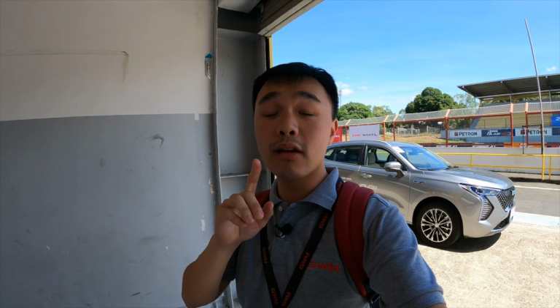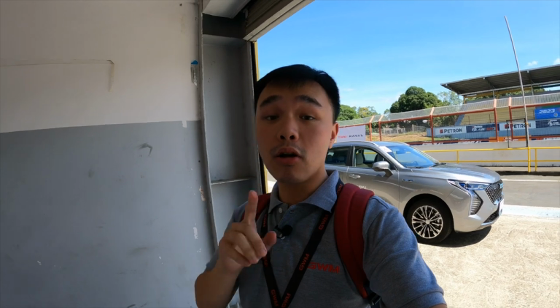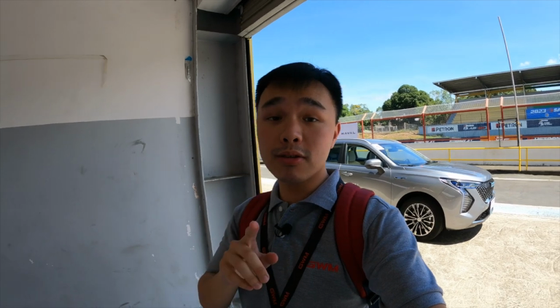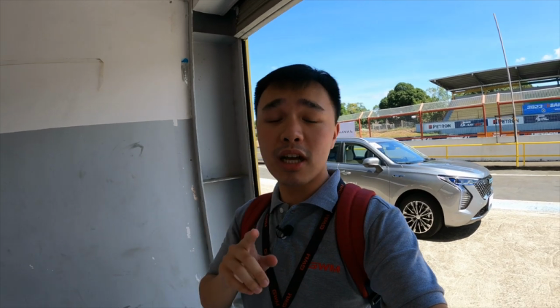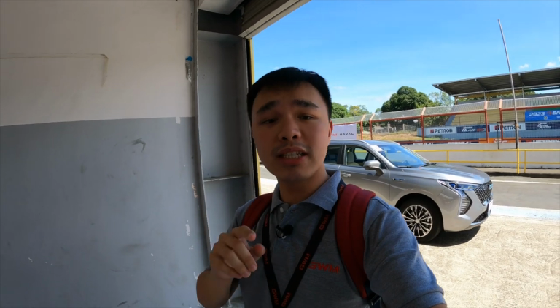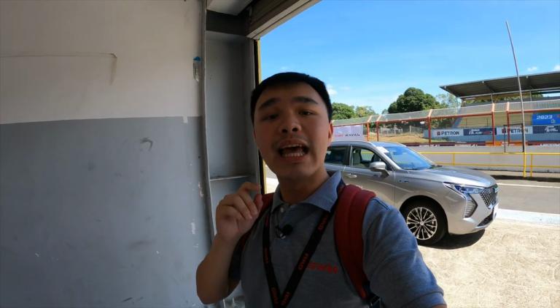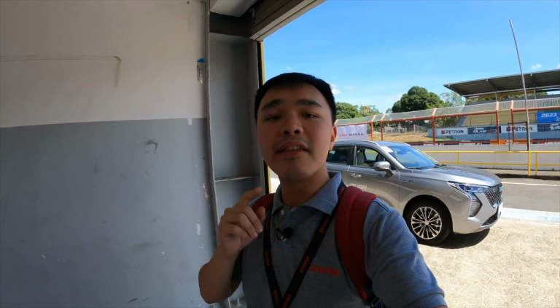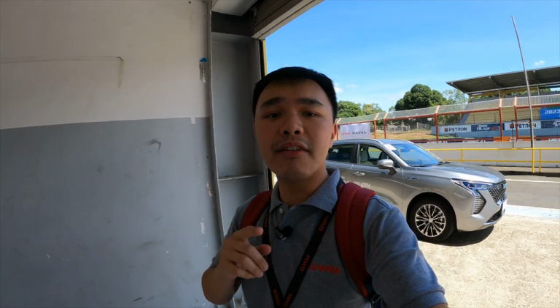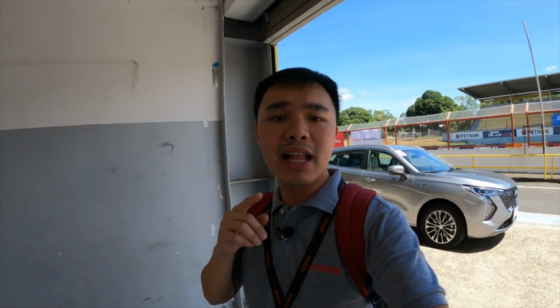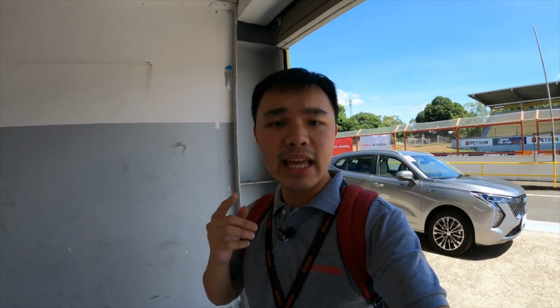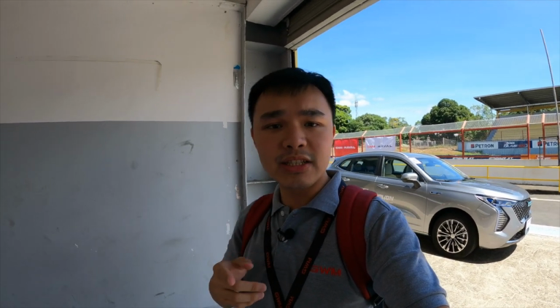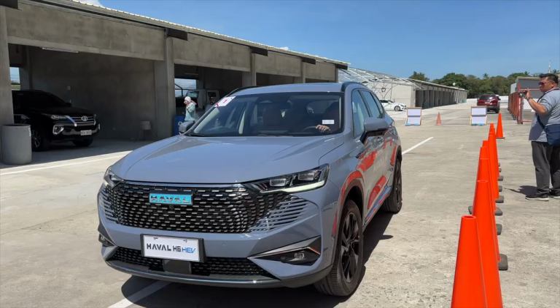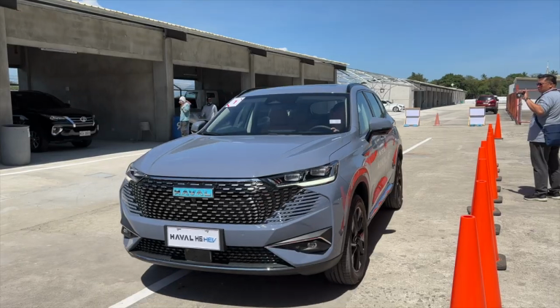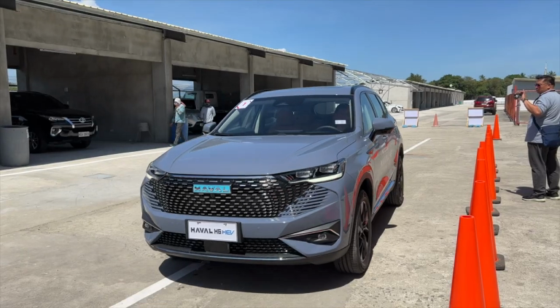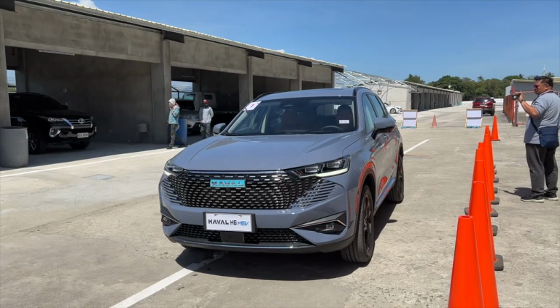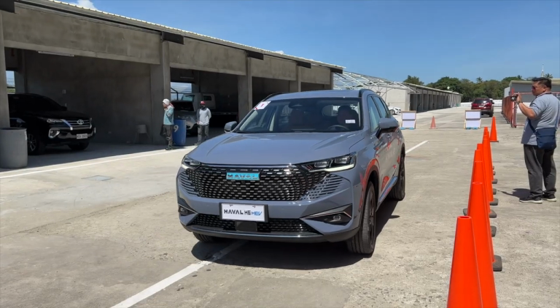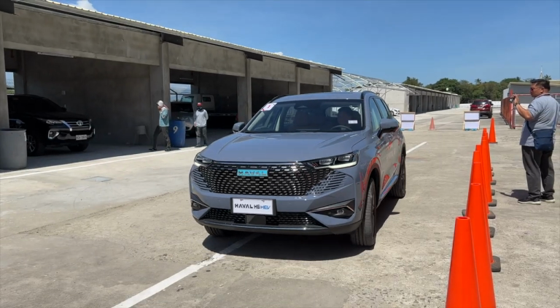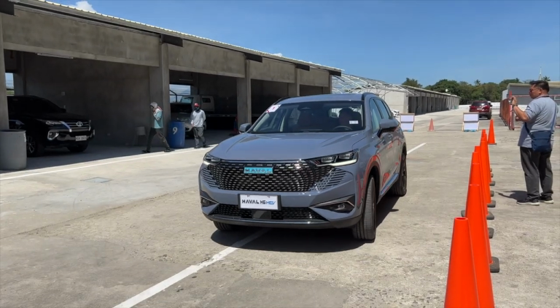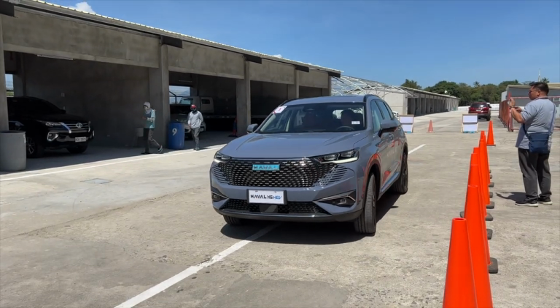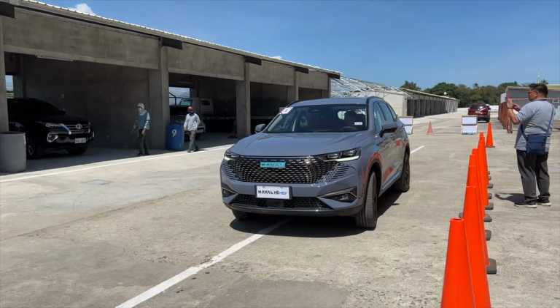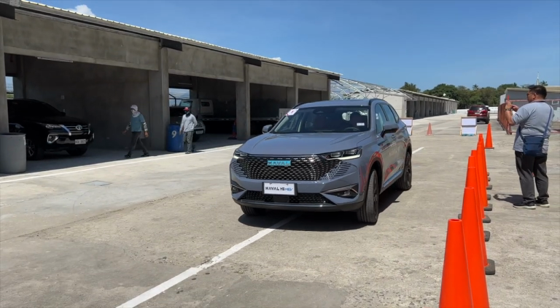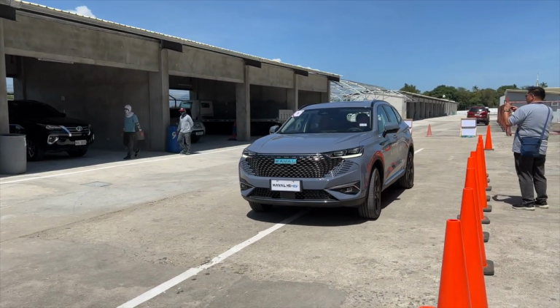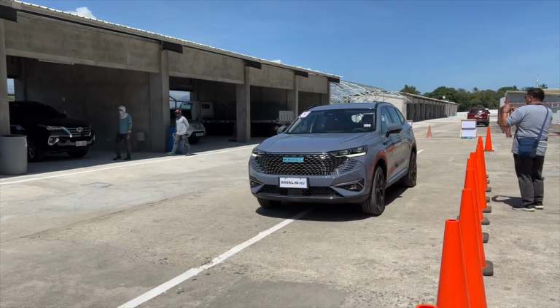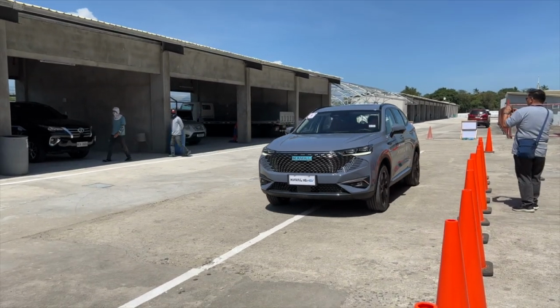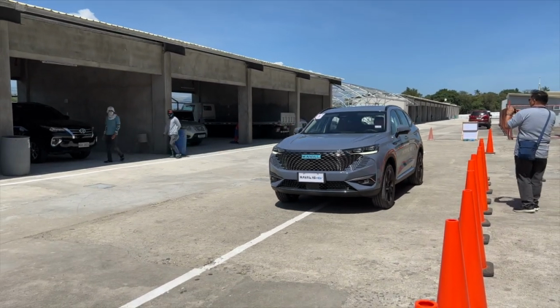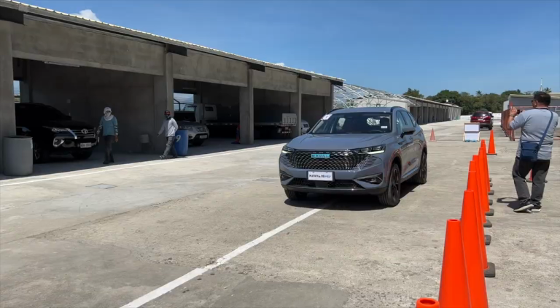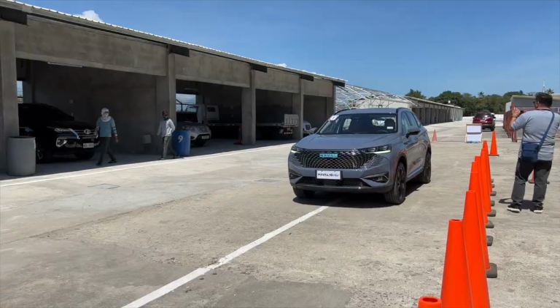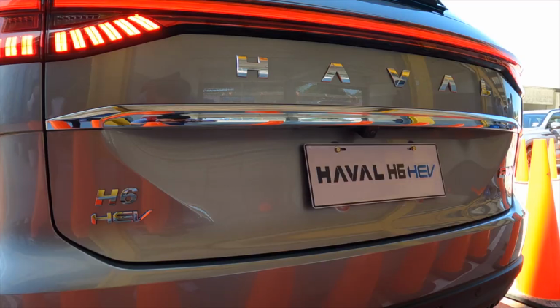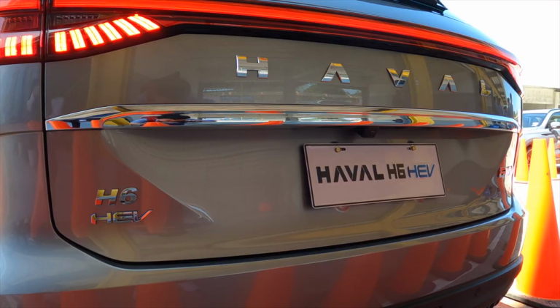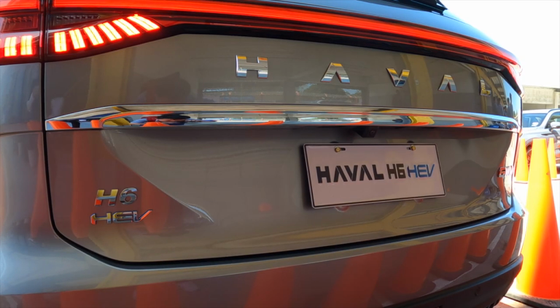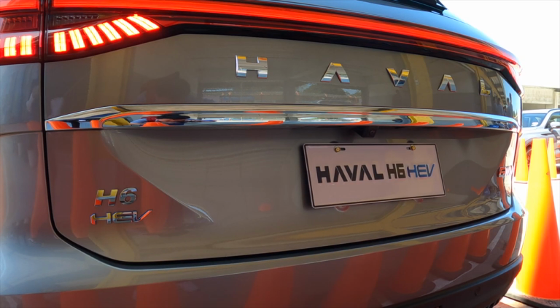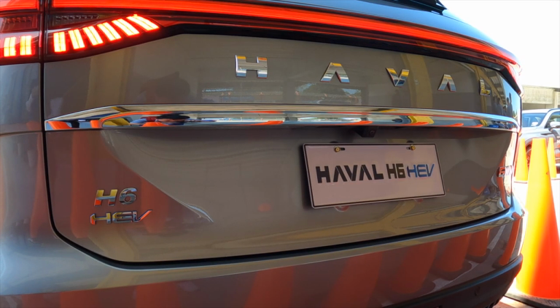They are also launching the Haval H6. This one will come purely as a hybrid electric vehicle and this car is slightly bigger.